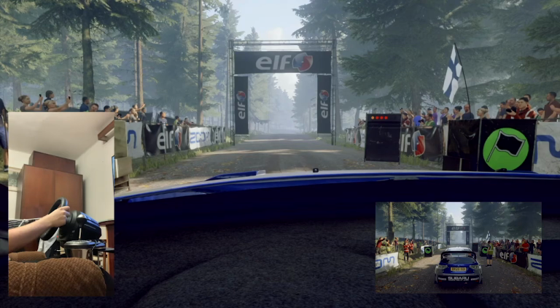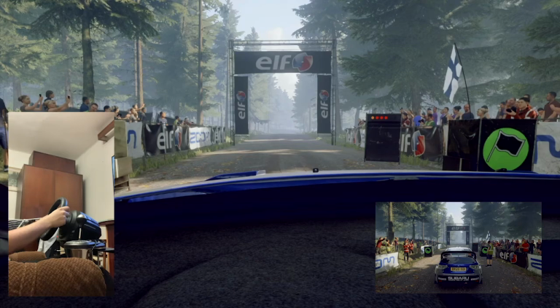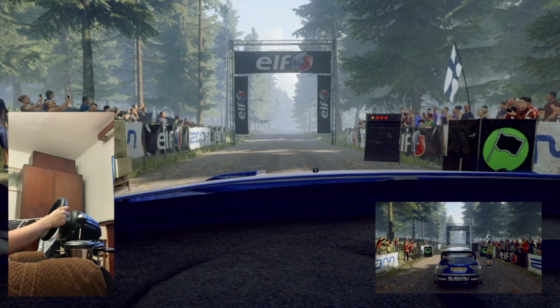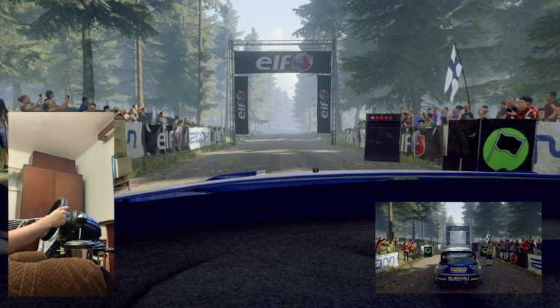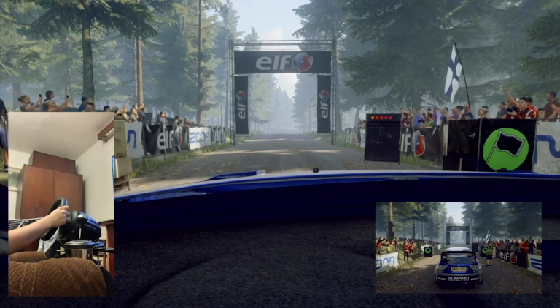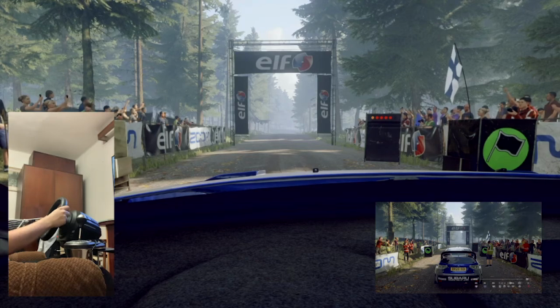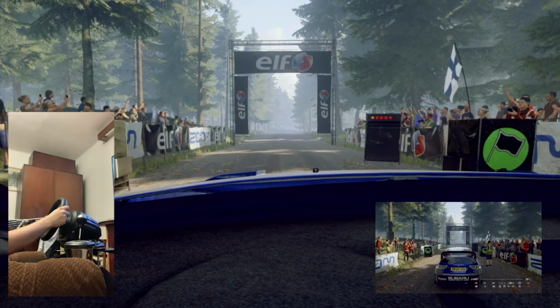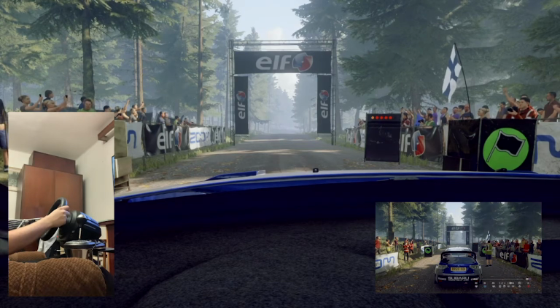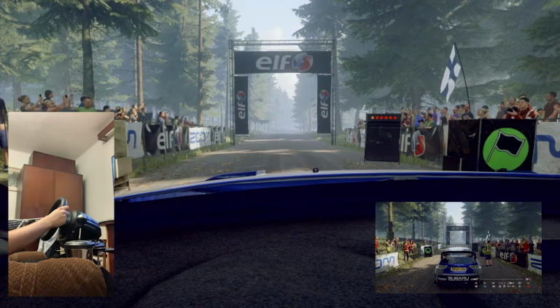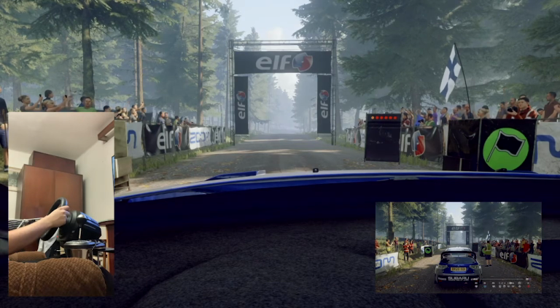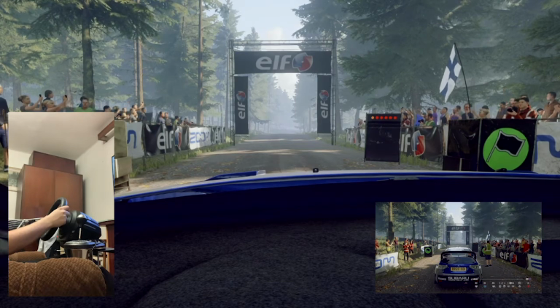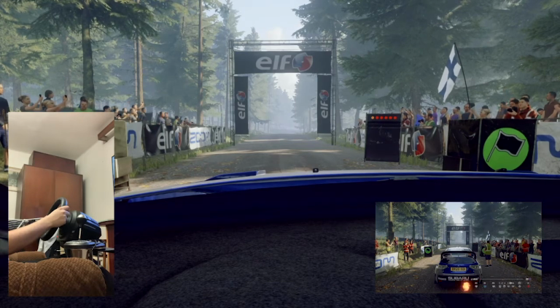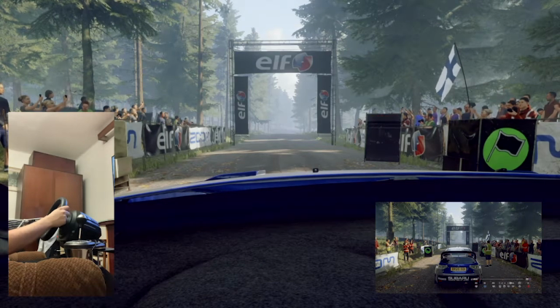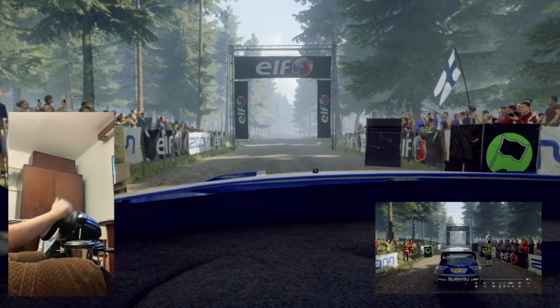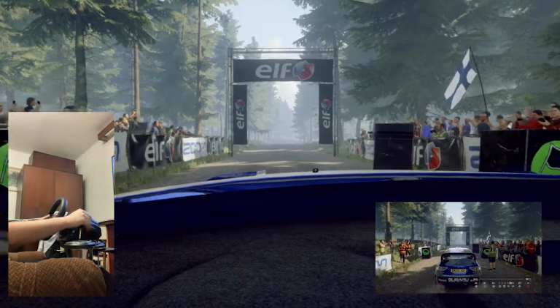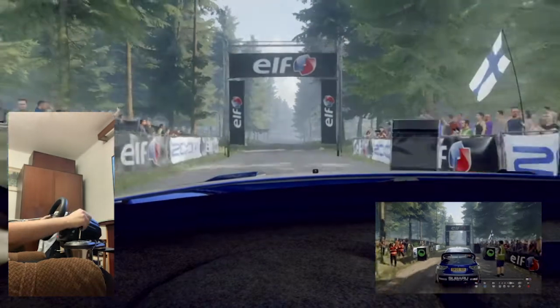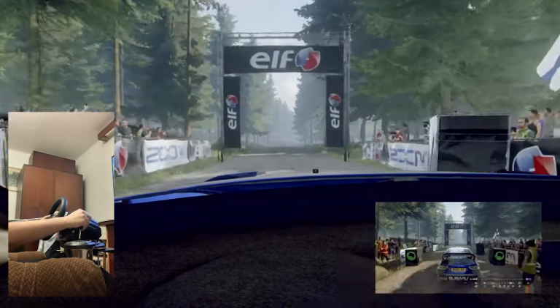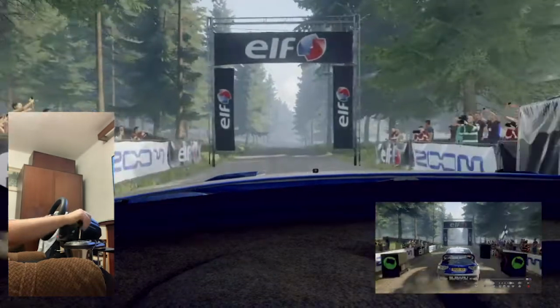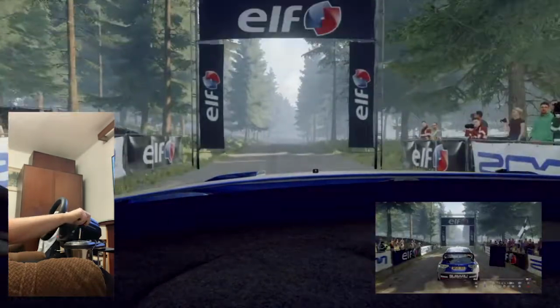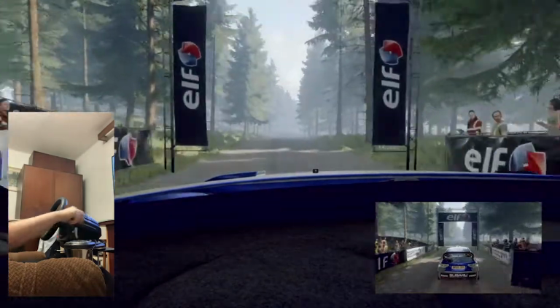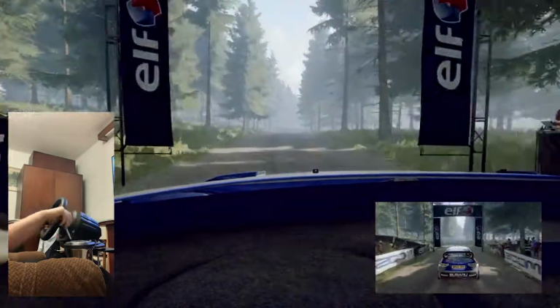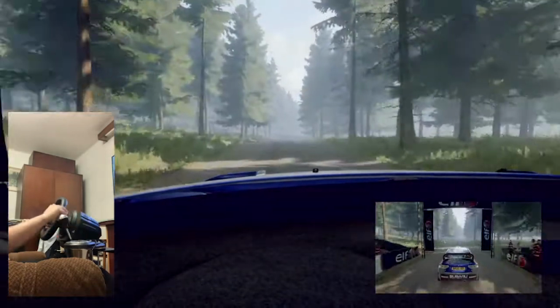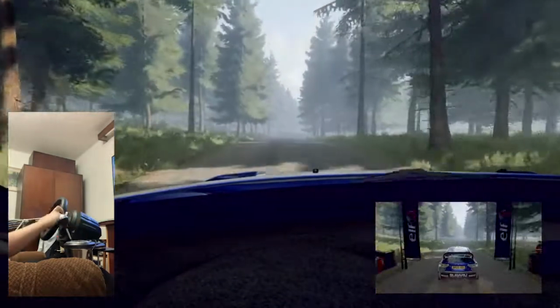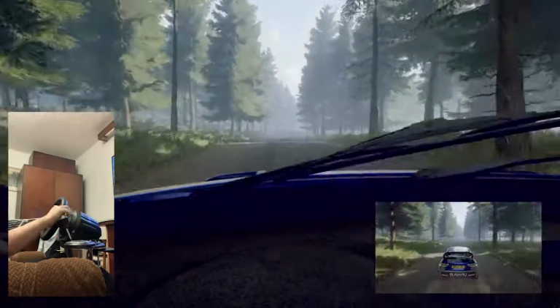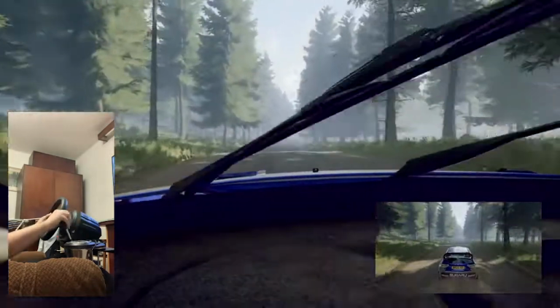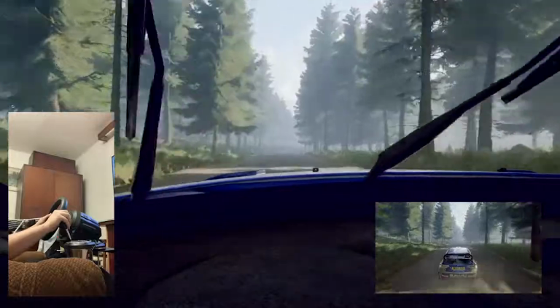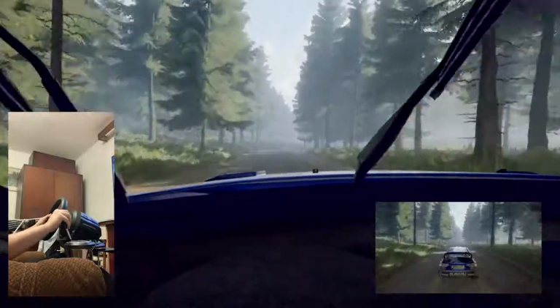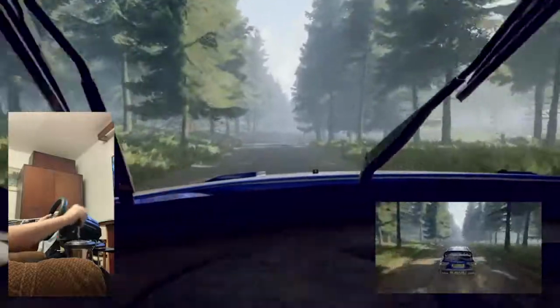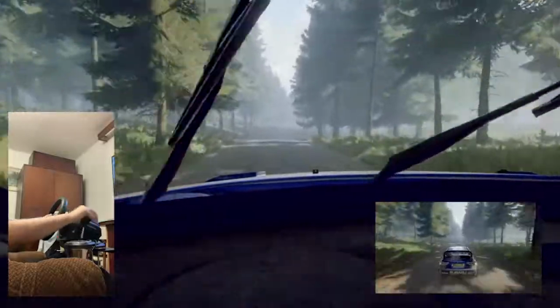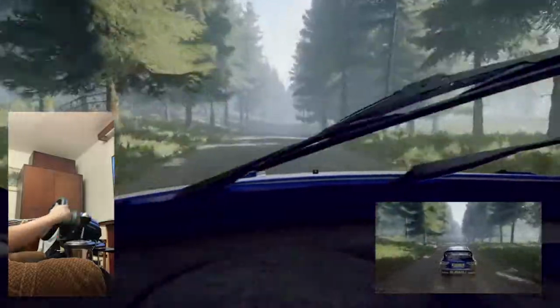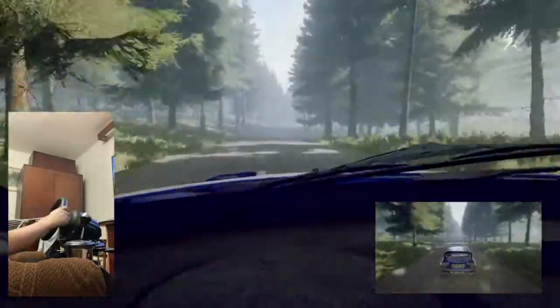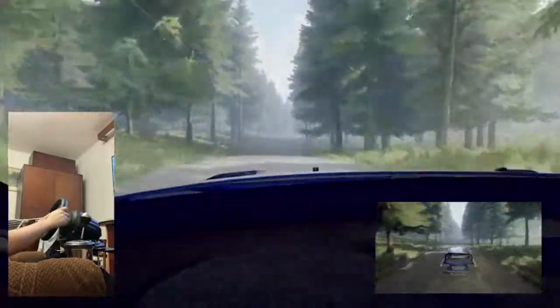3, 2, 1, go. 100 through dip, and flat right of a crest, 80.